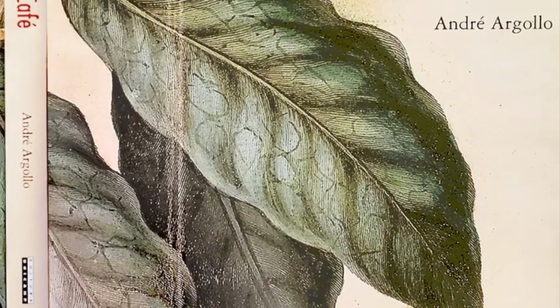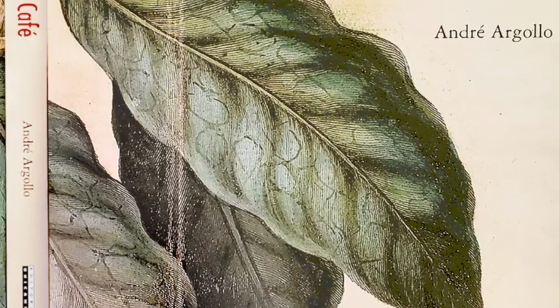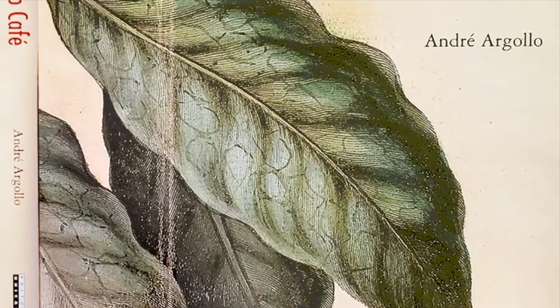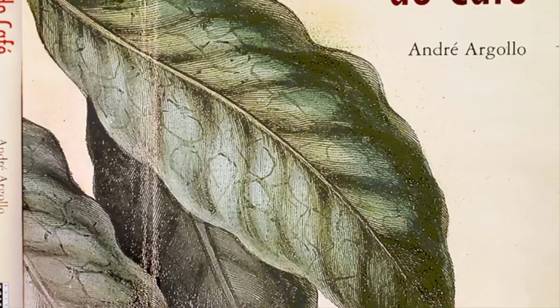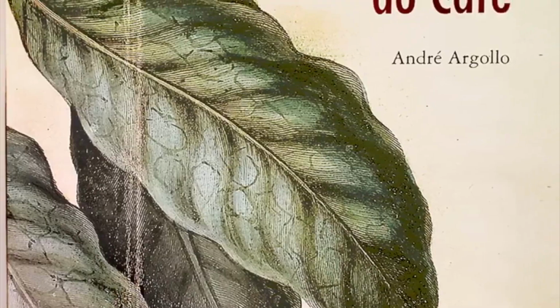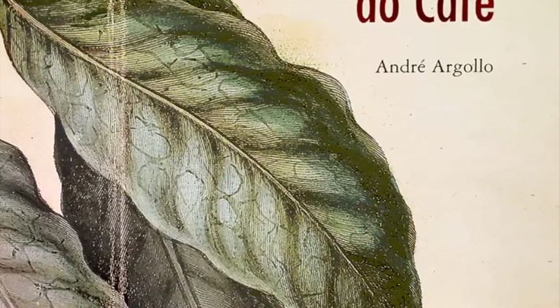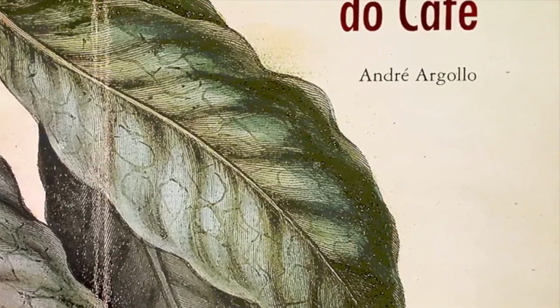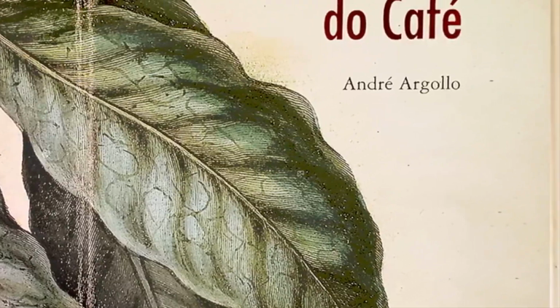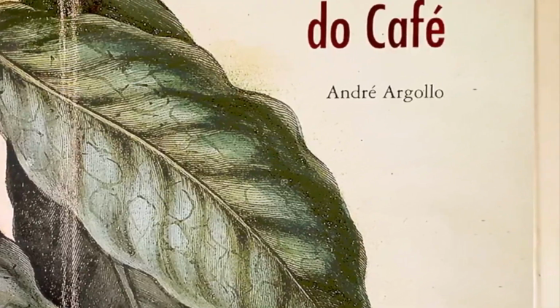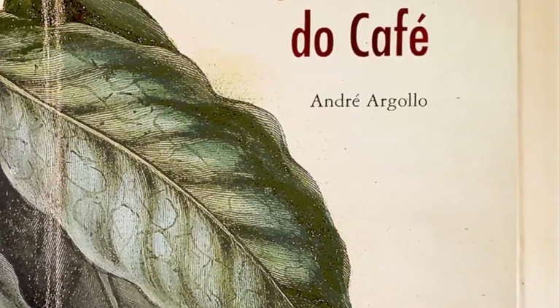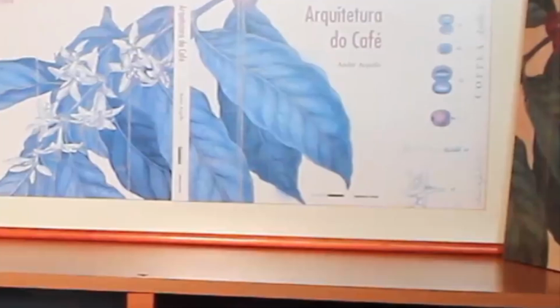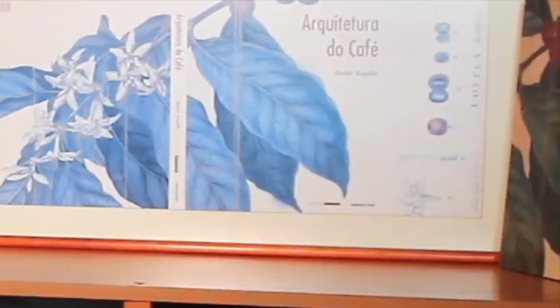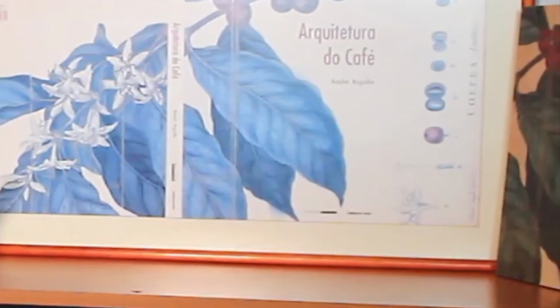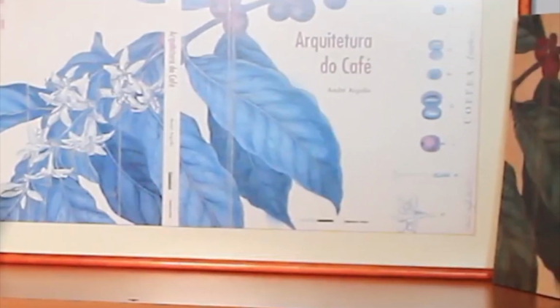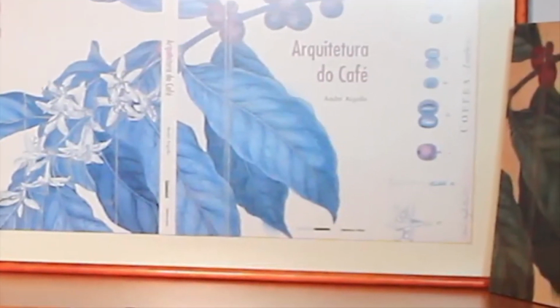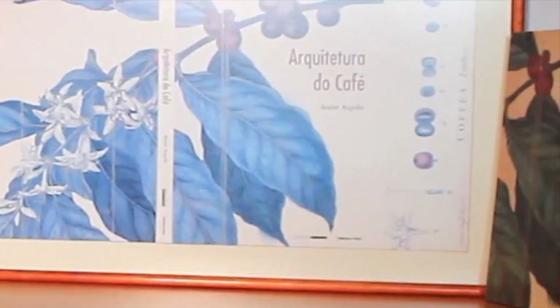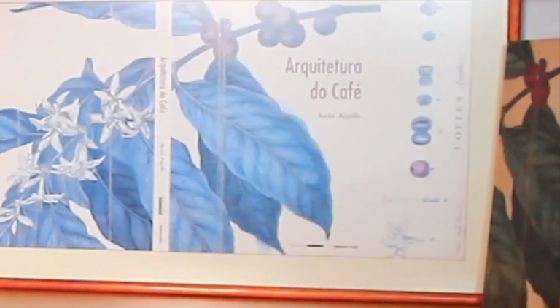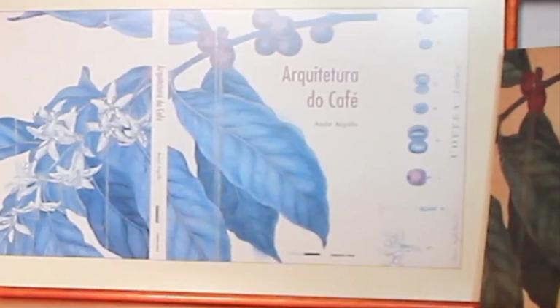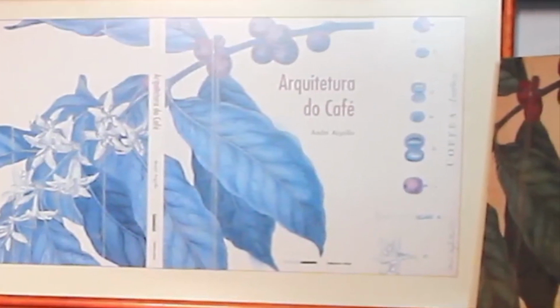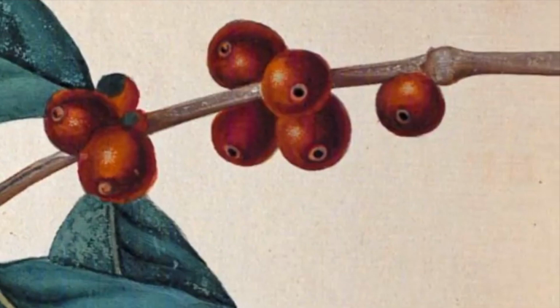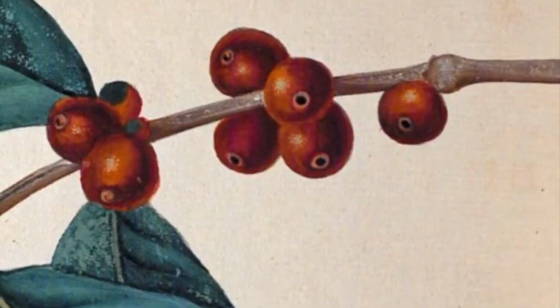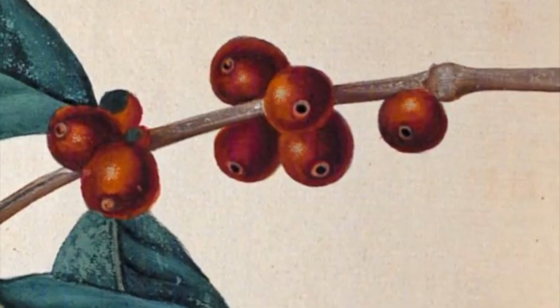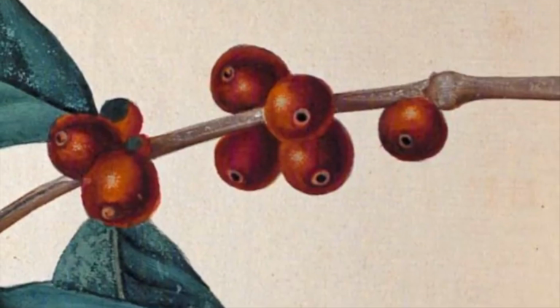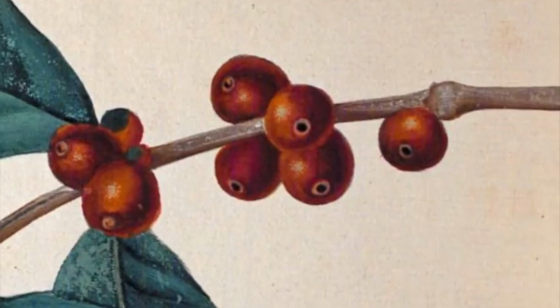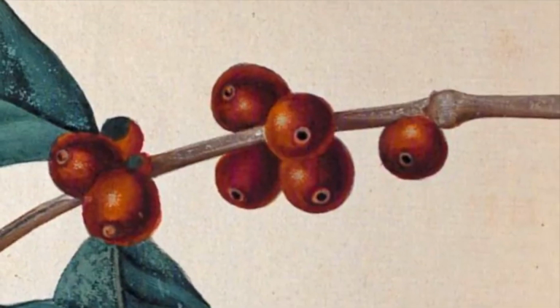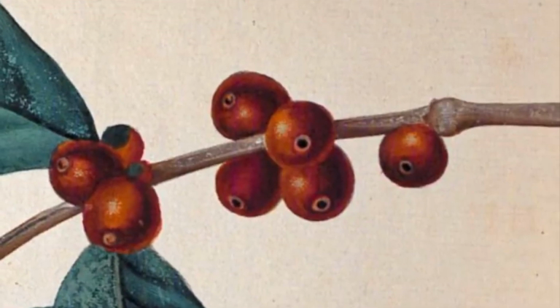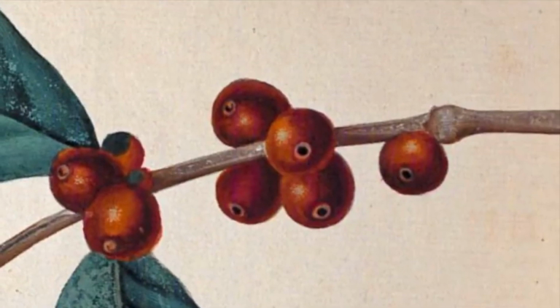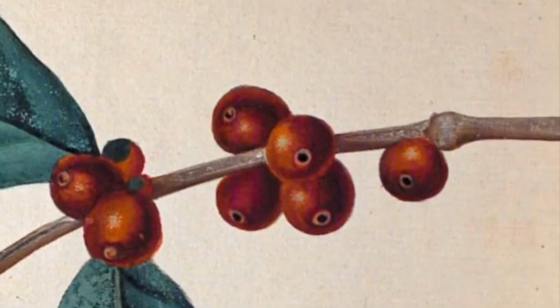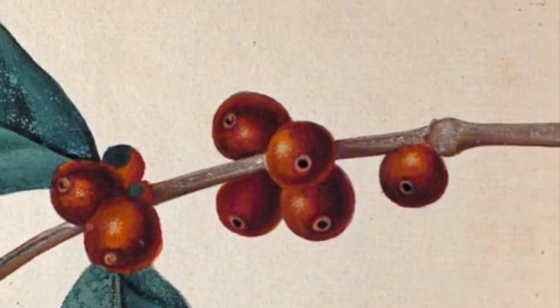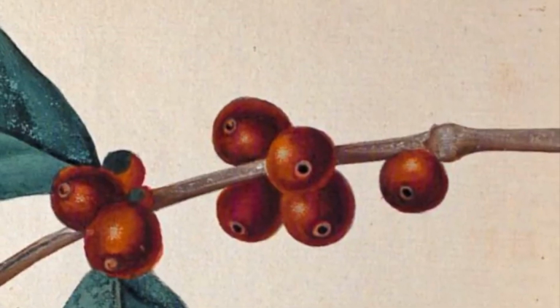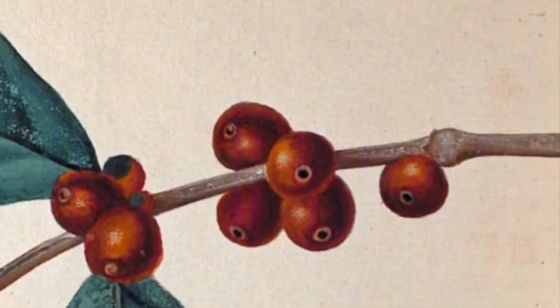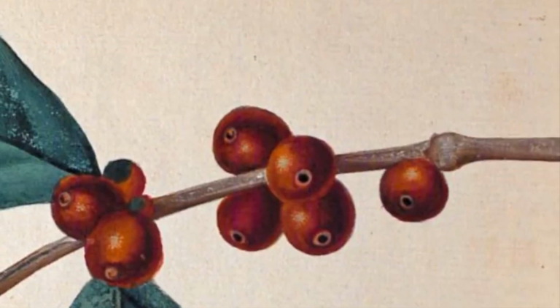É um desenho maravilhoso de um ramo. O que é o nosso trabalho?